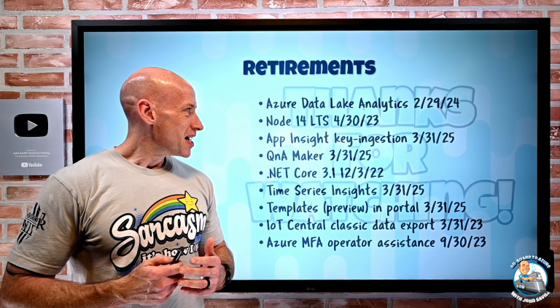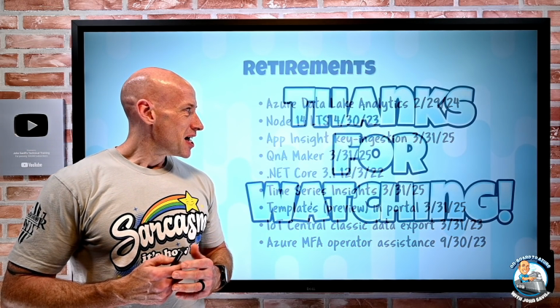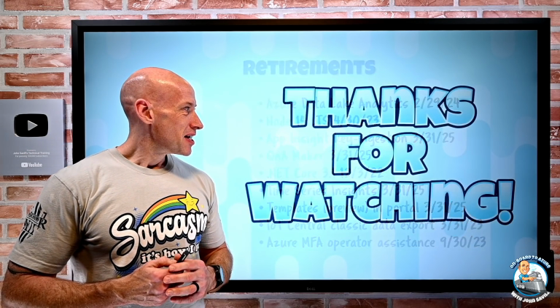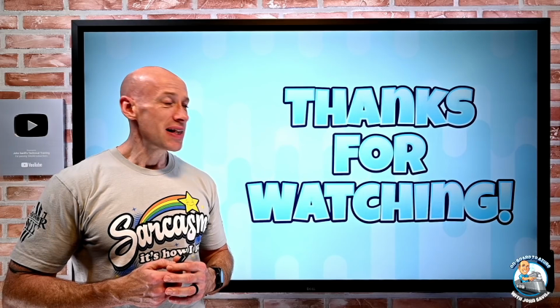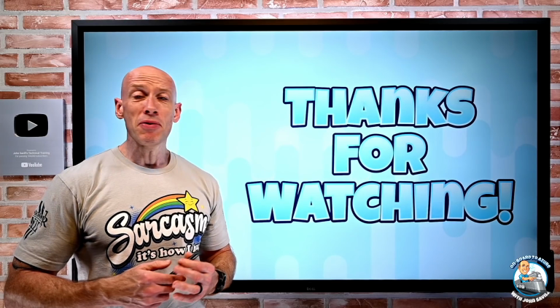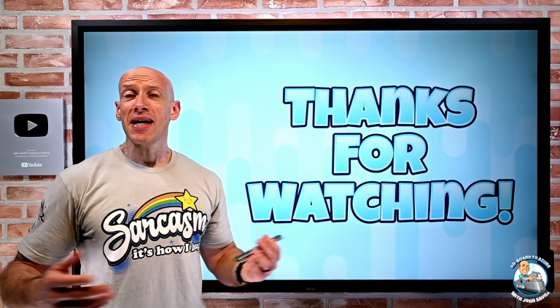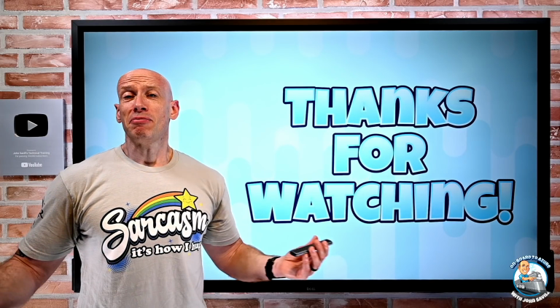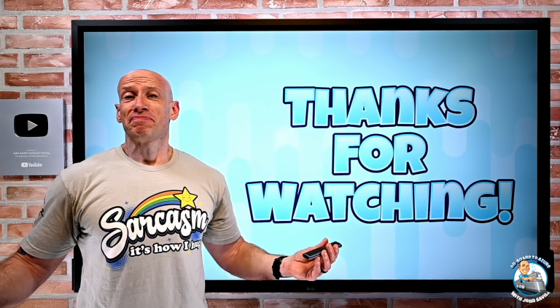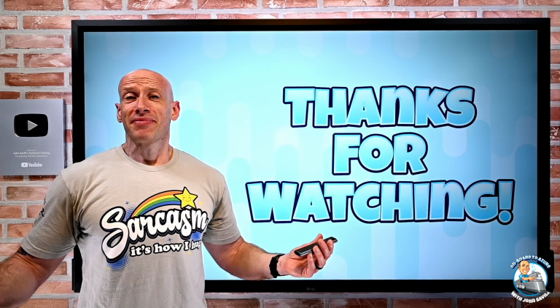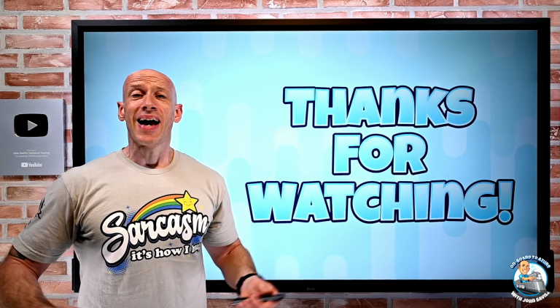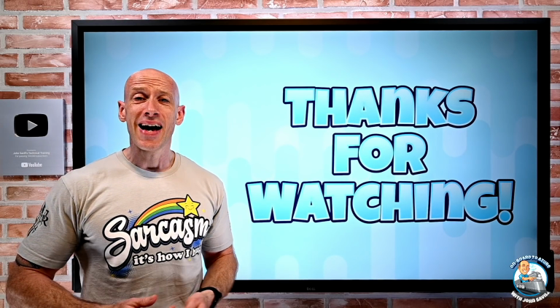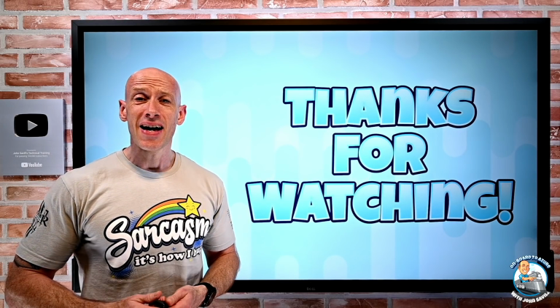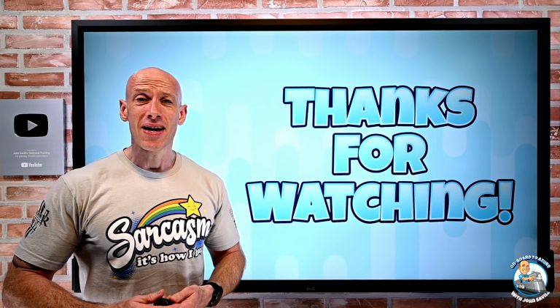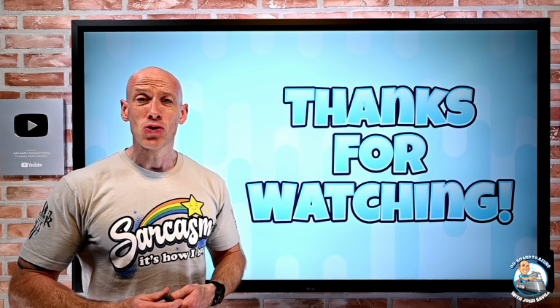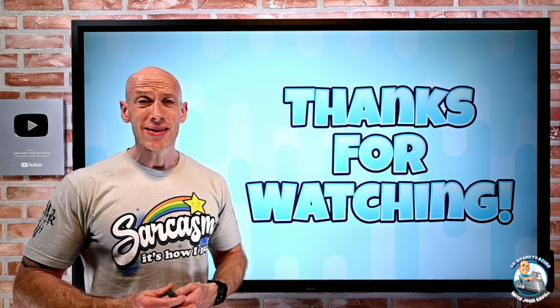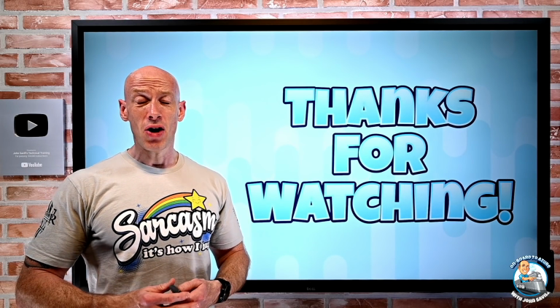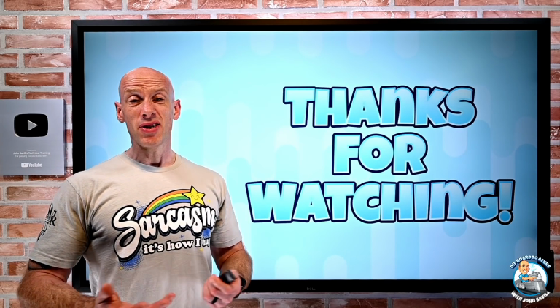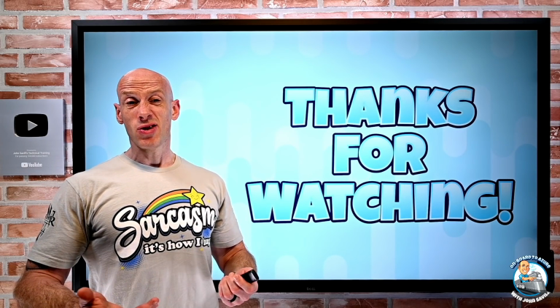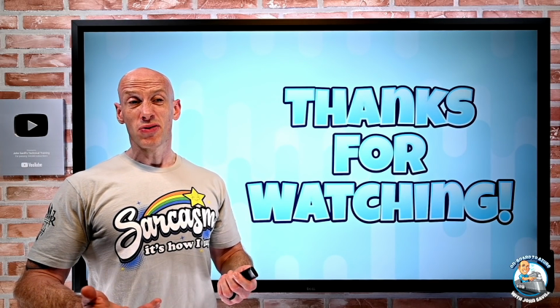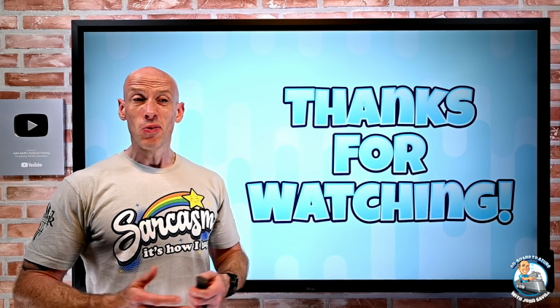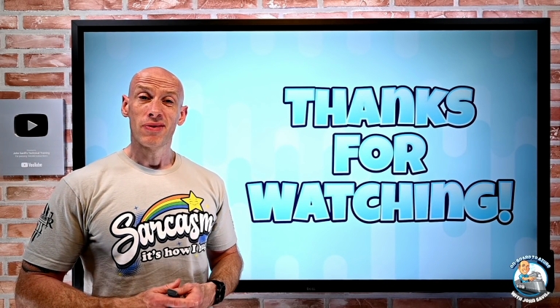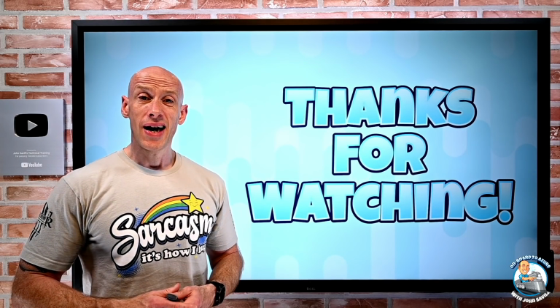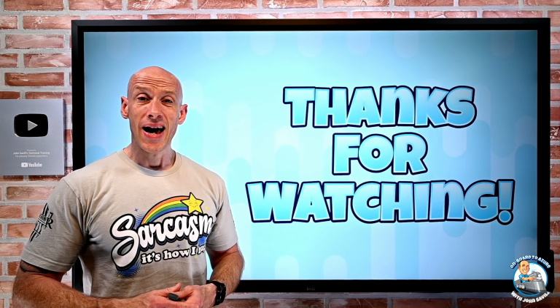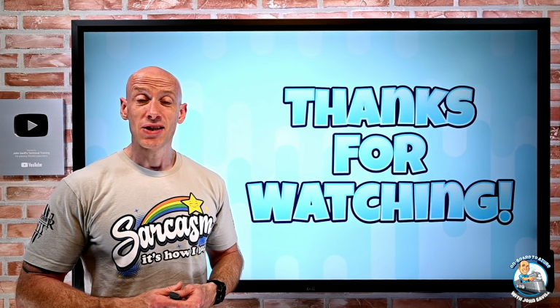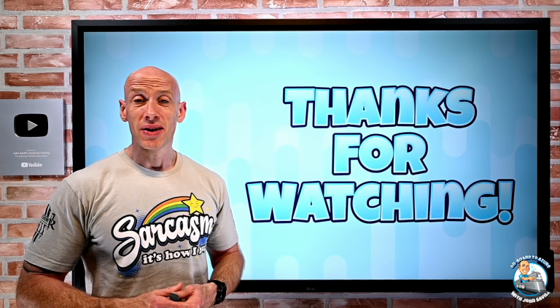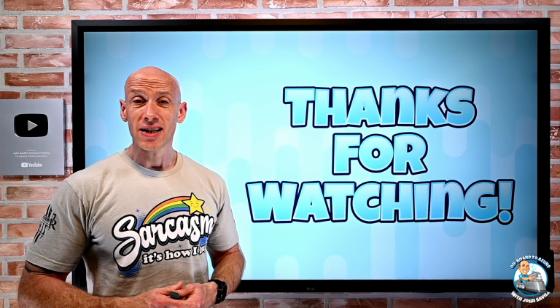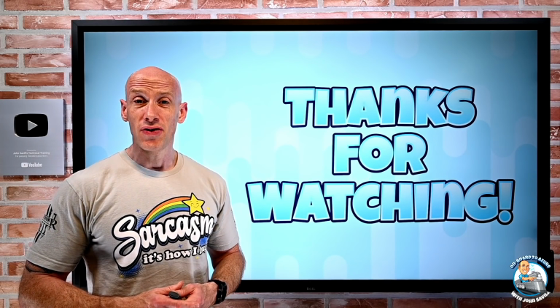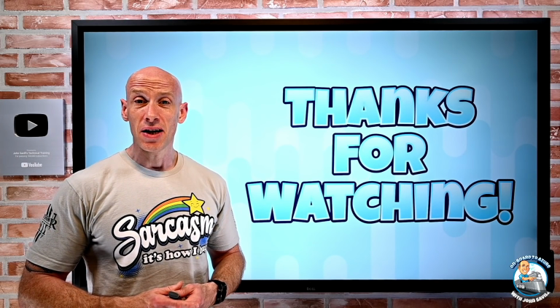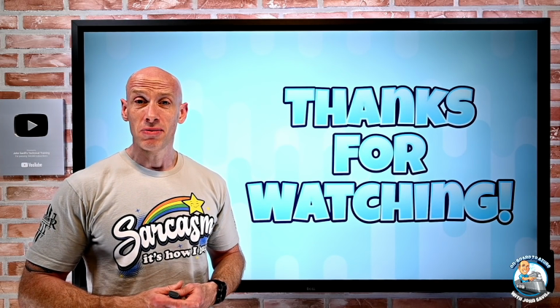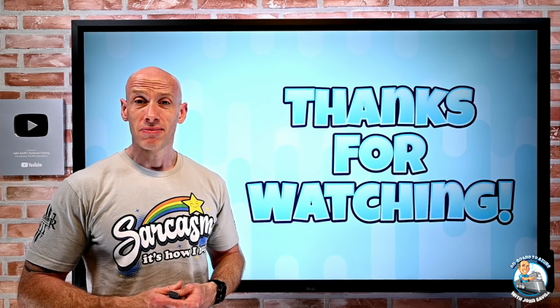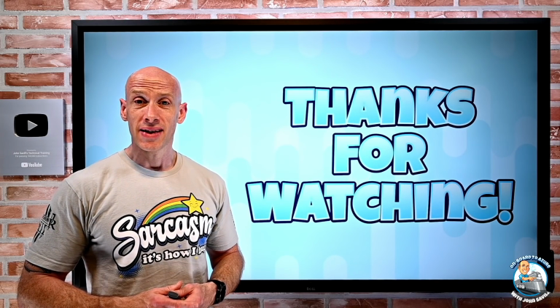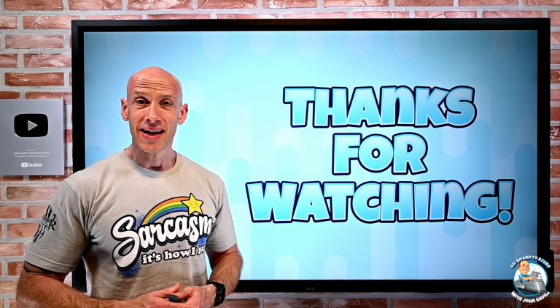So that was it. As always, I hope this is useful. Until the next video, take care.